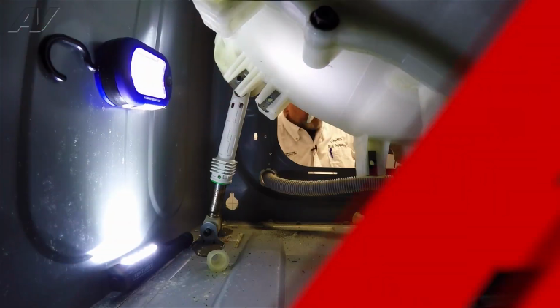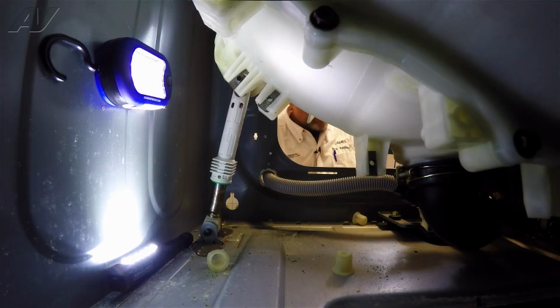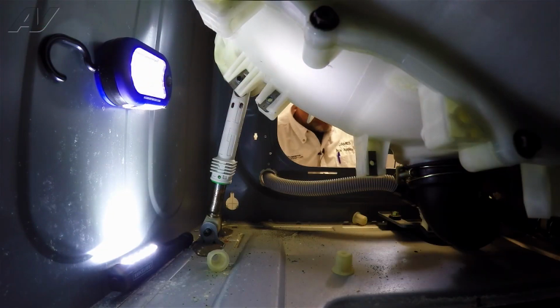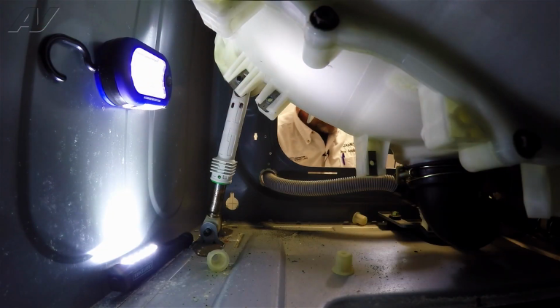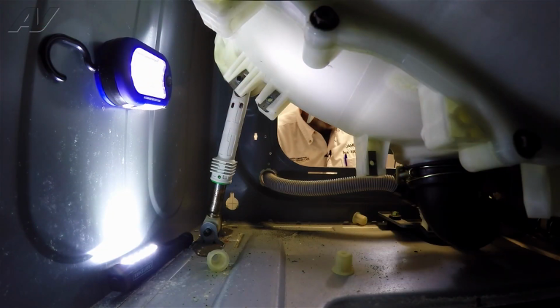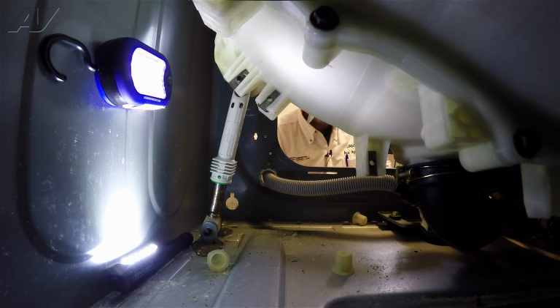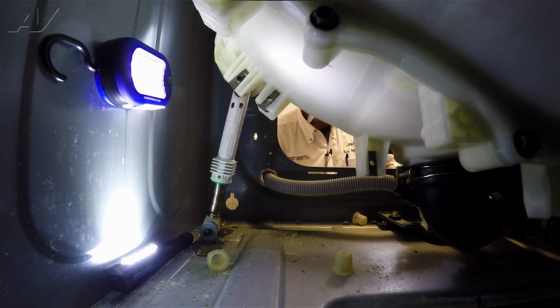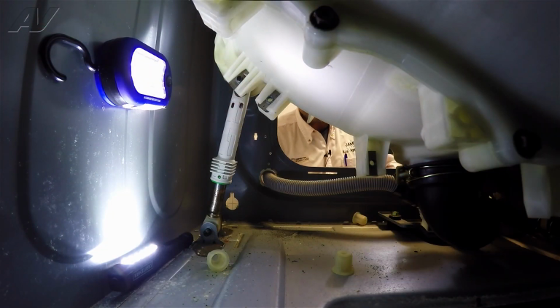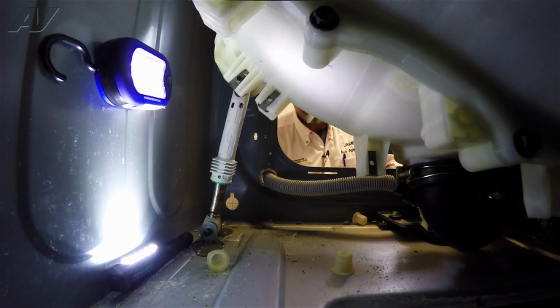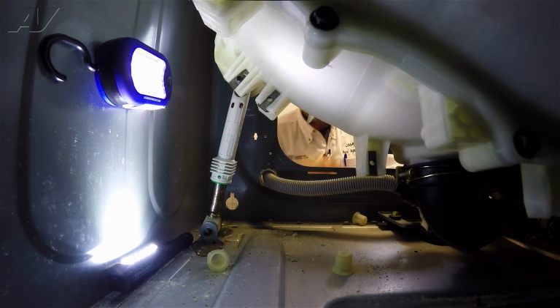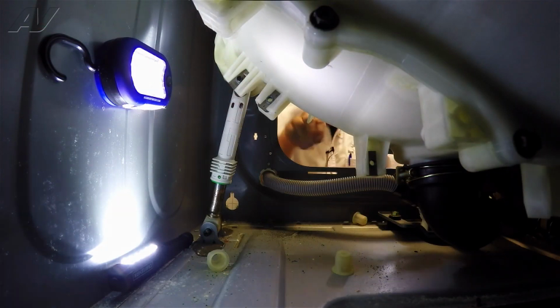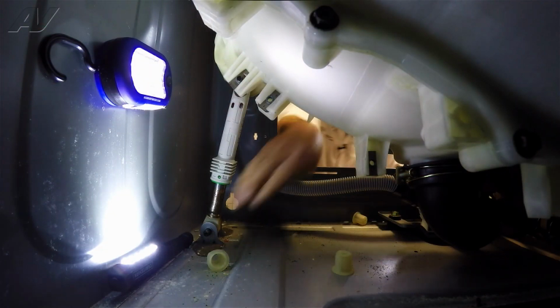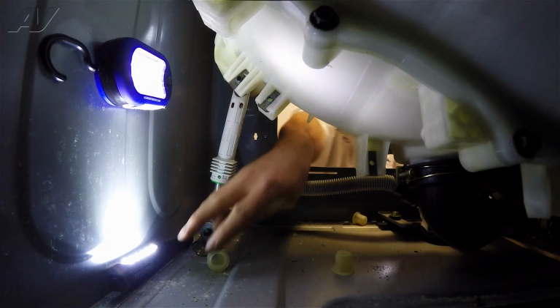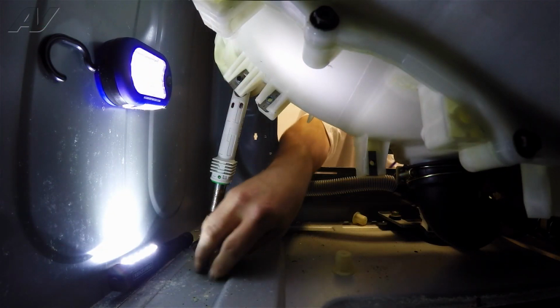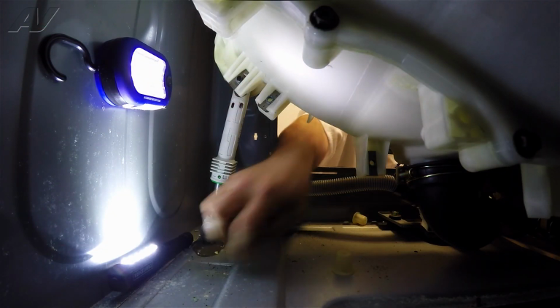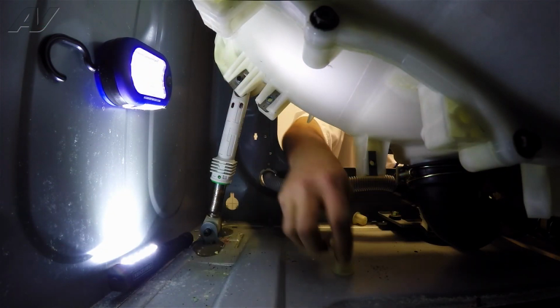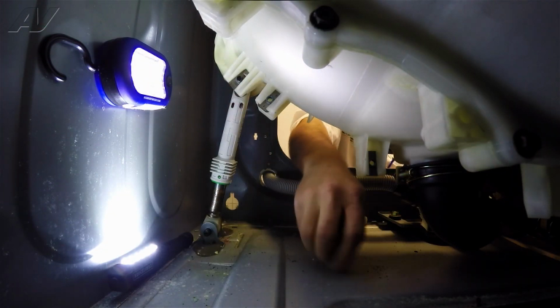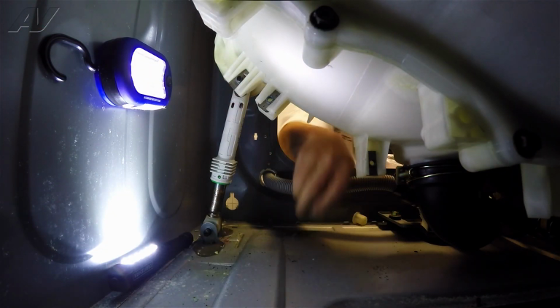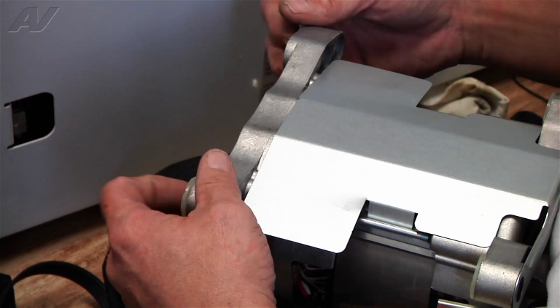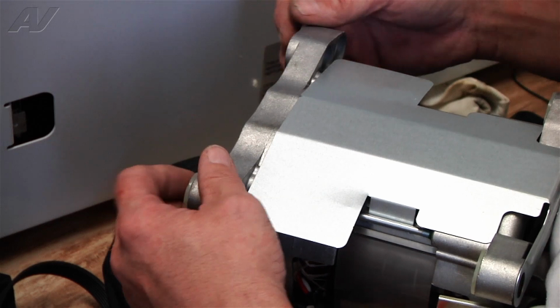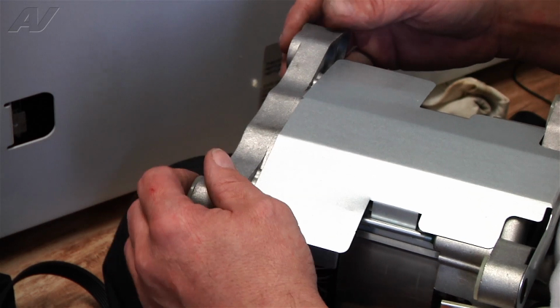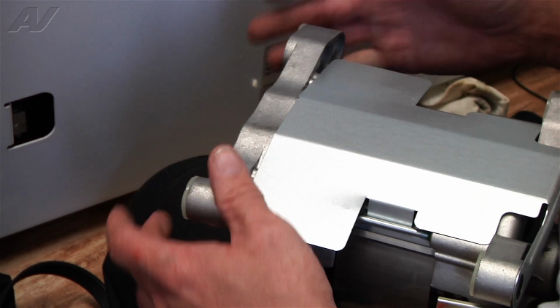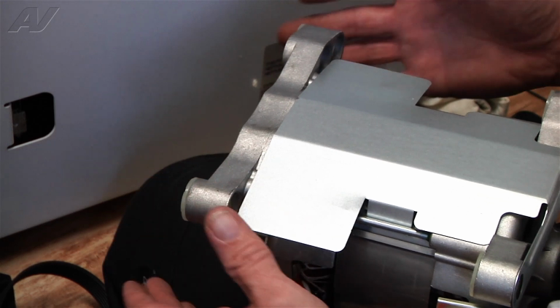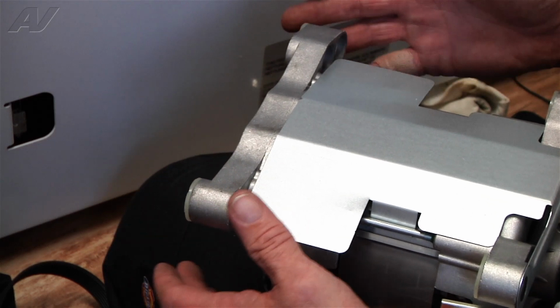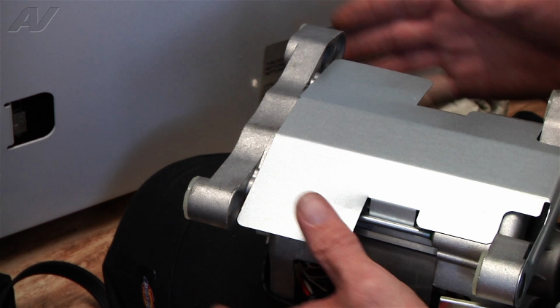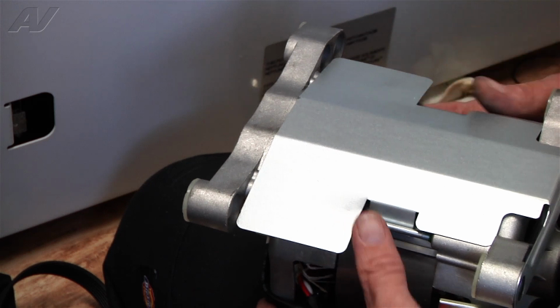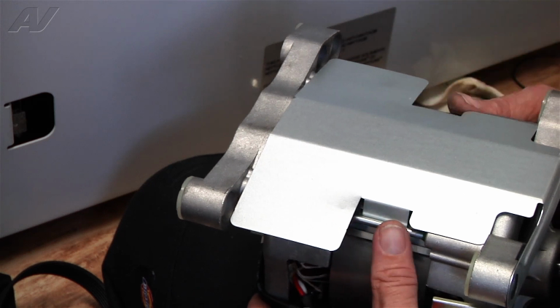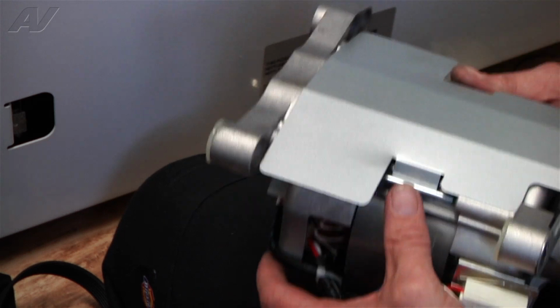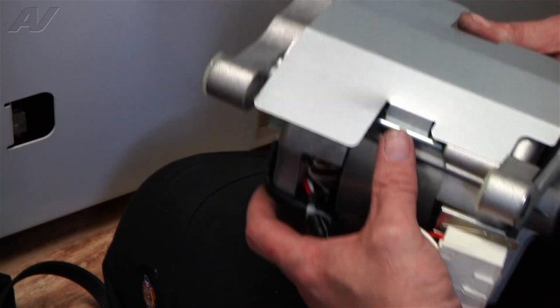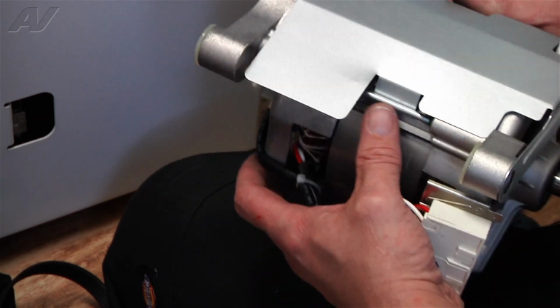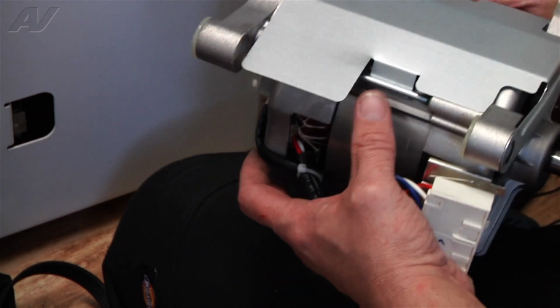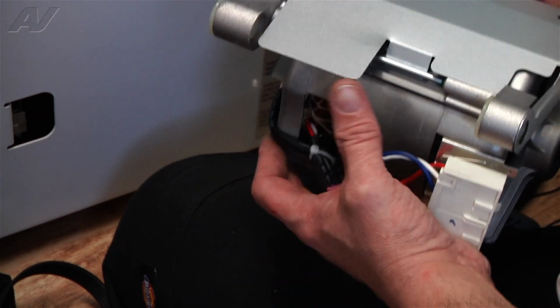These are the motor bushings. You want to make sure that they're in there because this is what gives it rigidity and makes it mount properly.